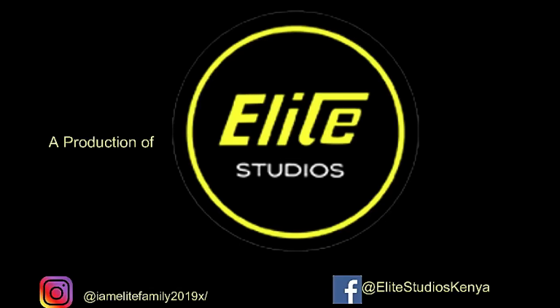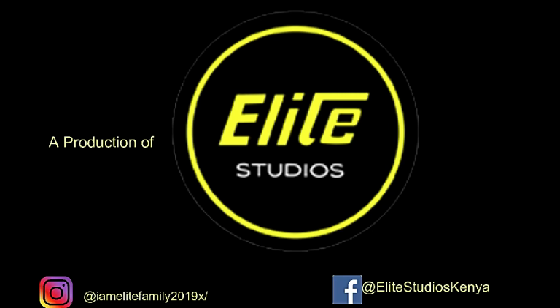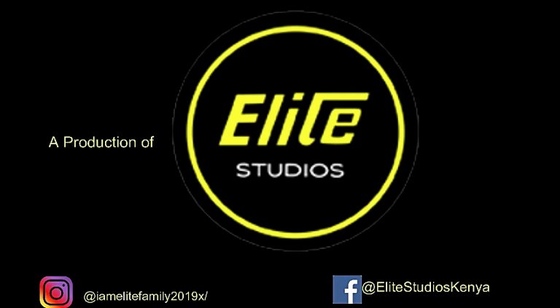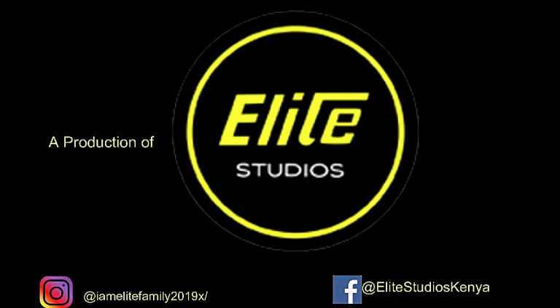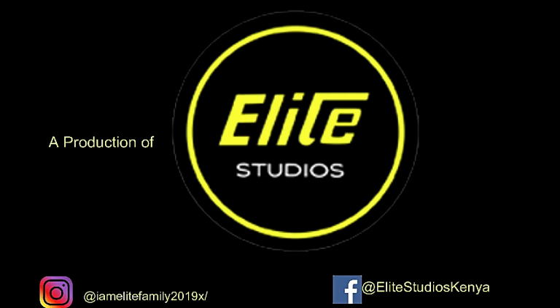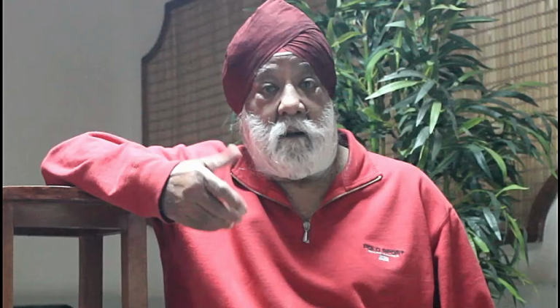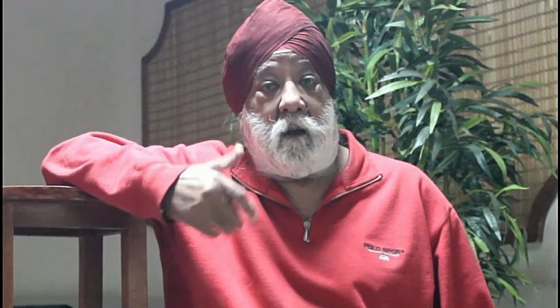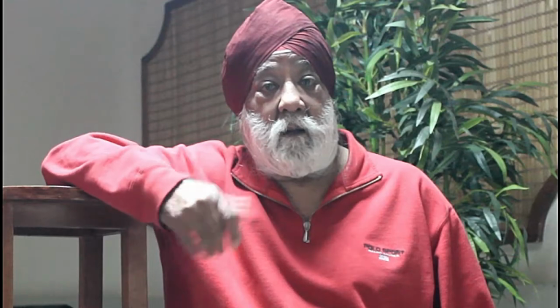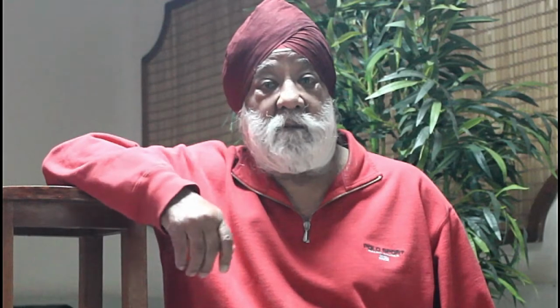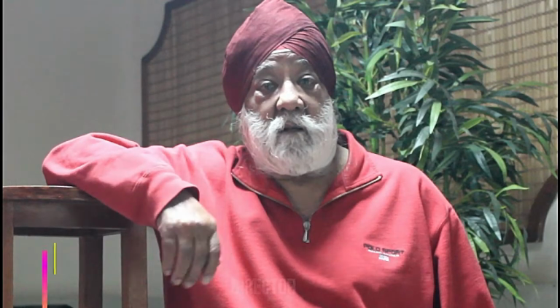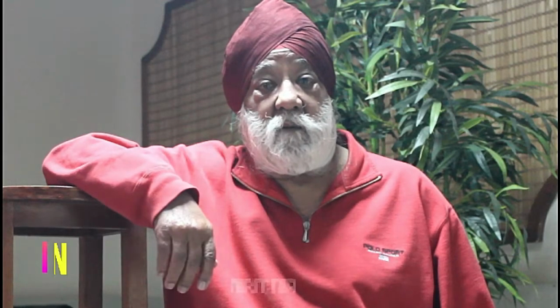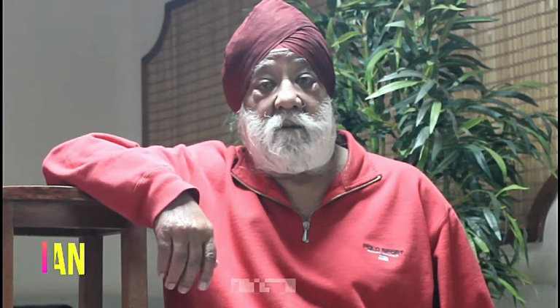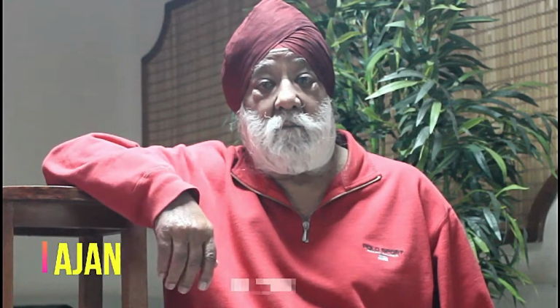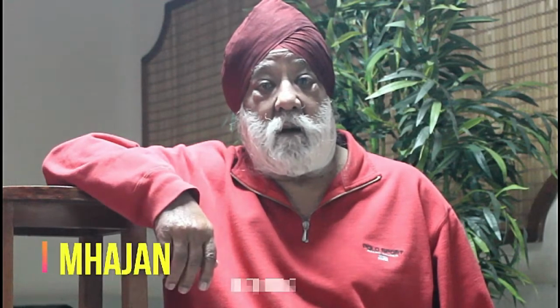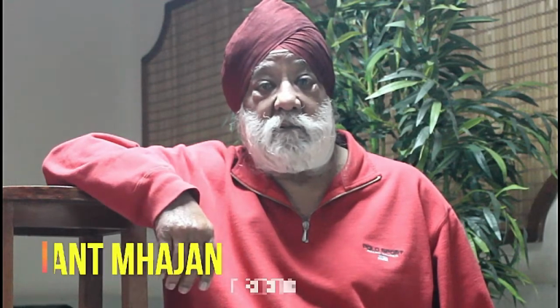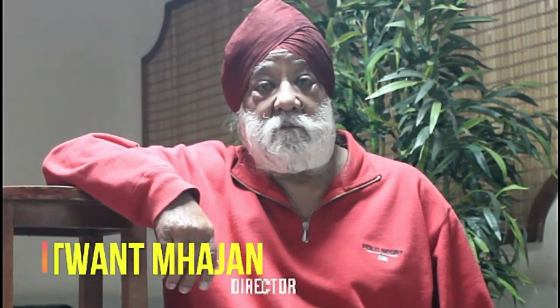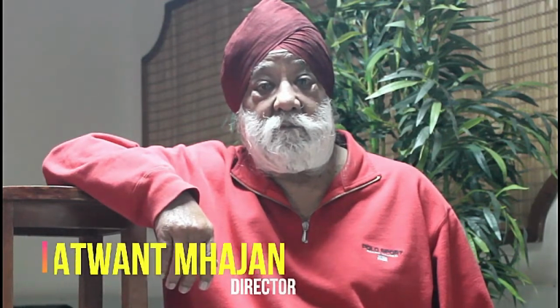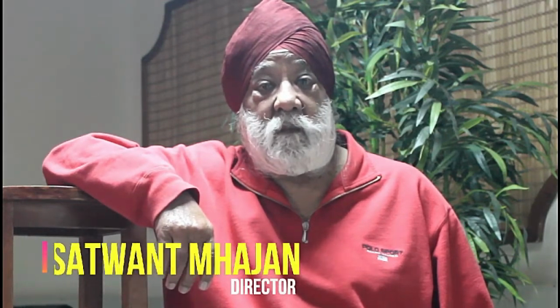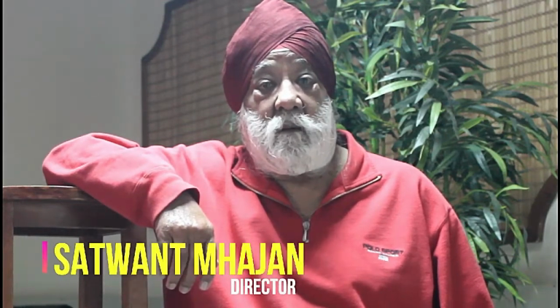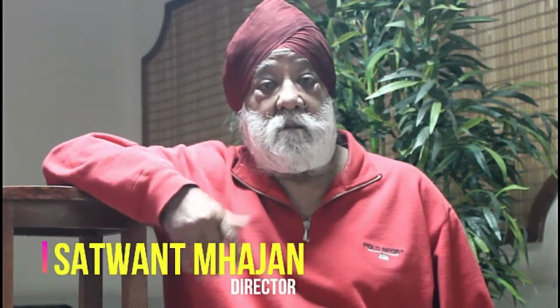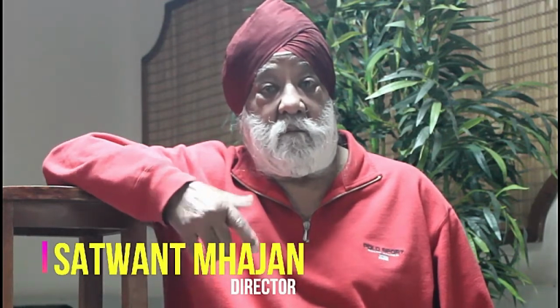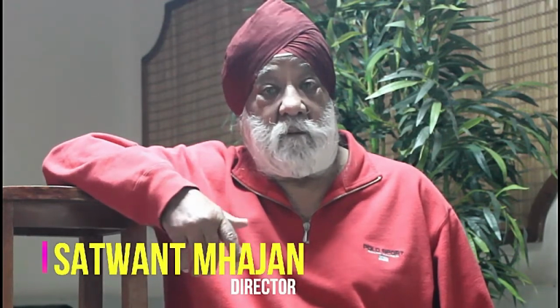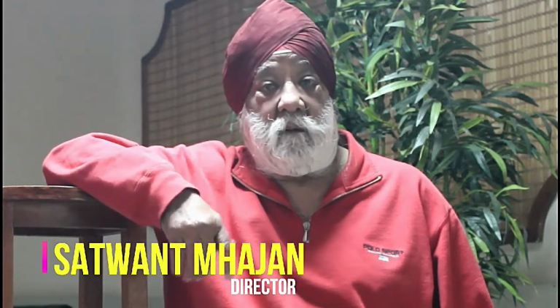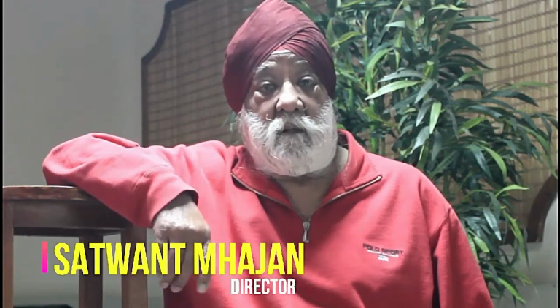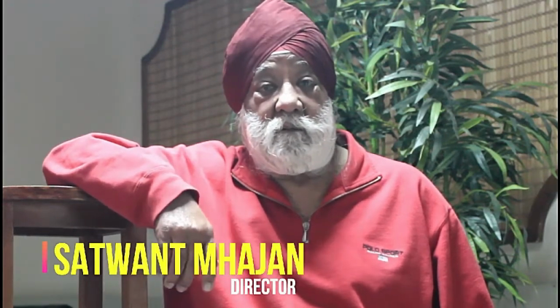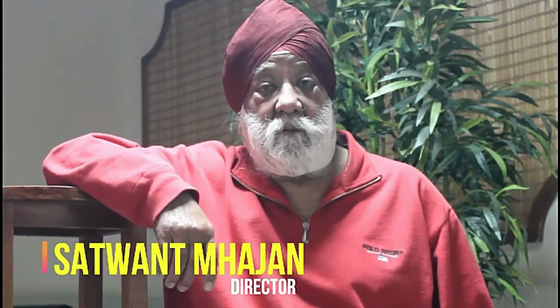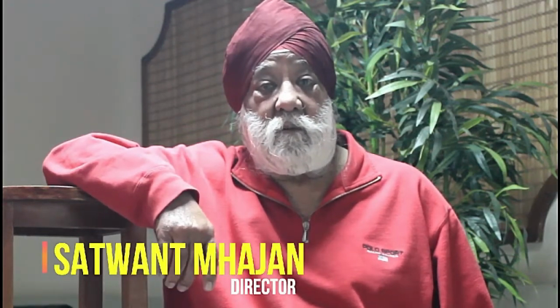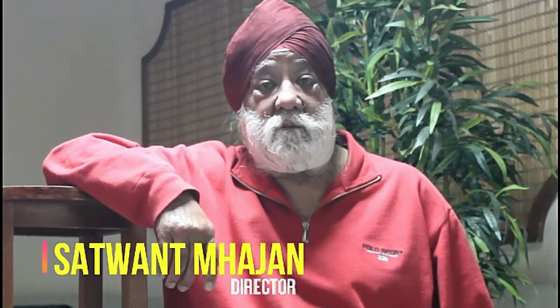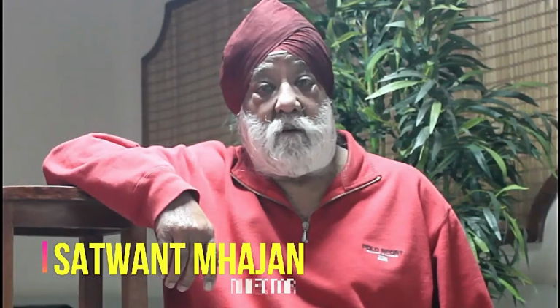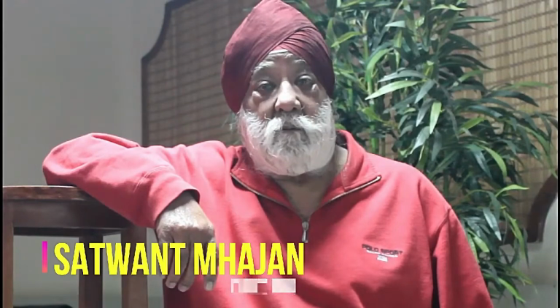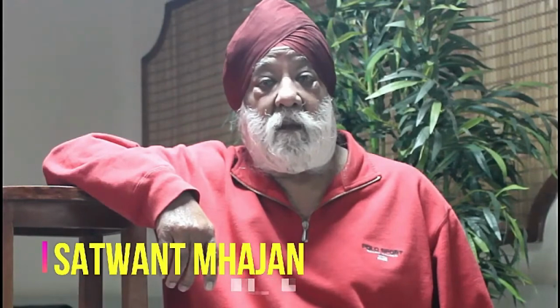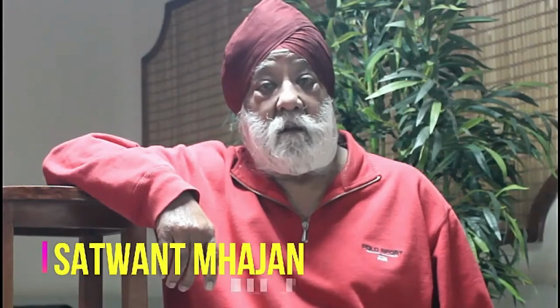My name is Satwan Singh Mahajan, Director, Elite Studios, Nairobi, Kenya.